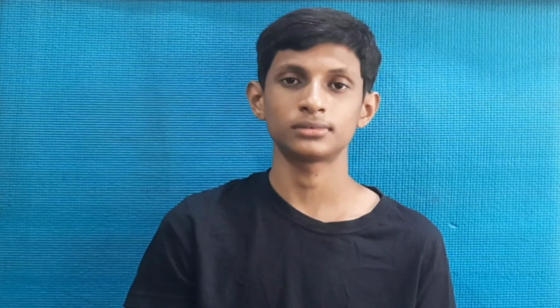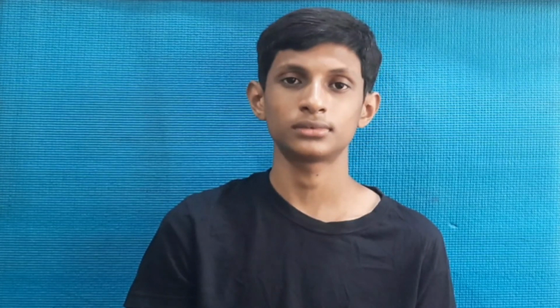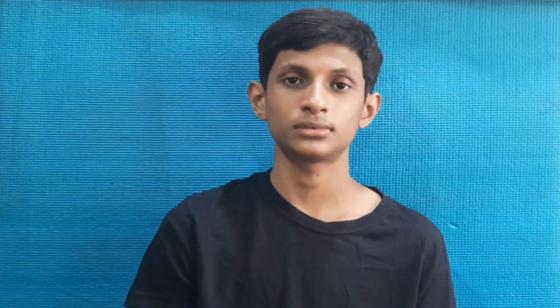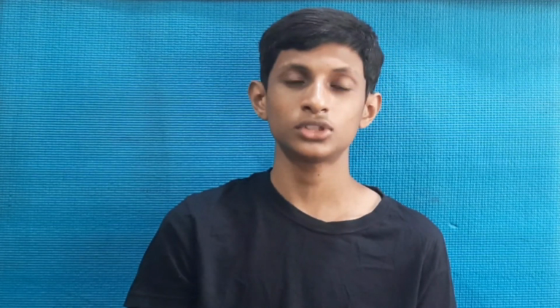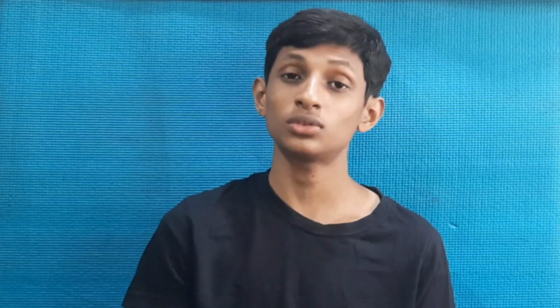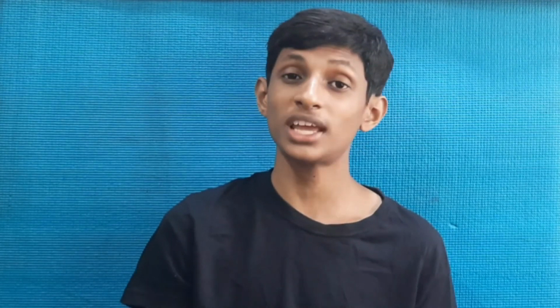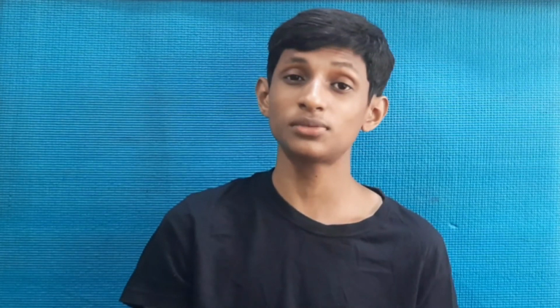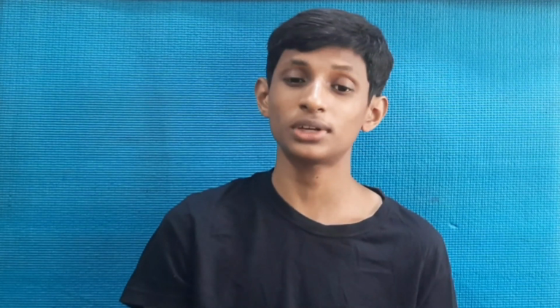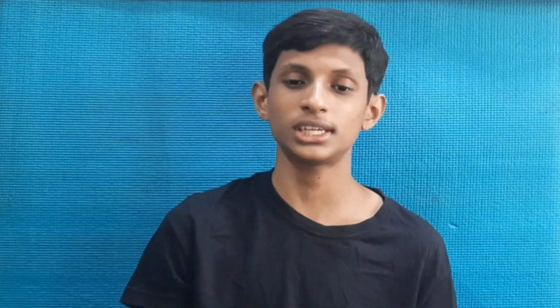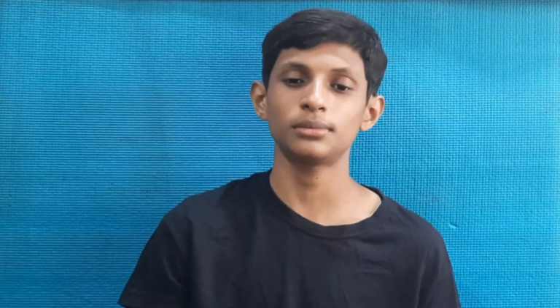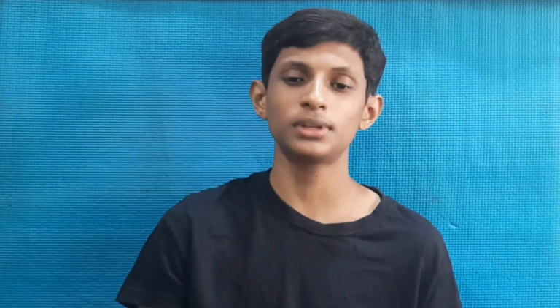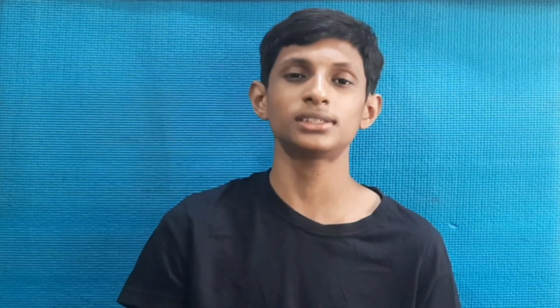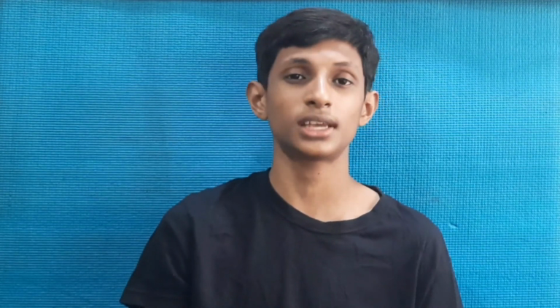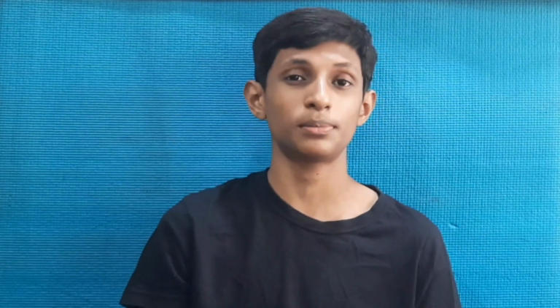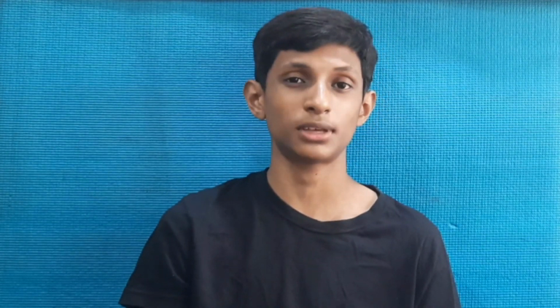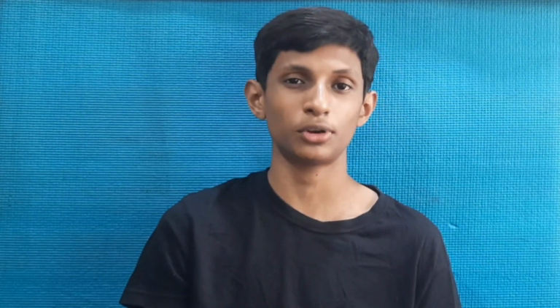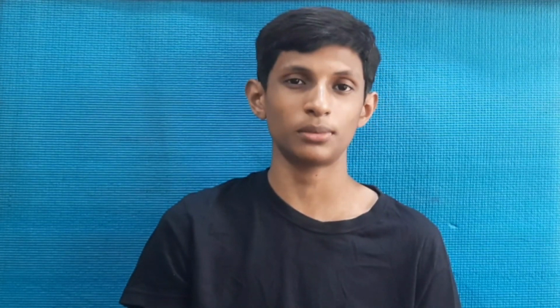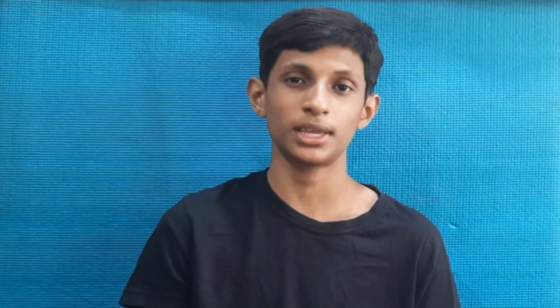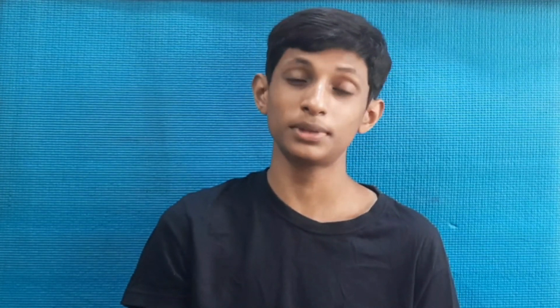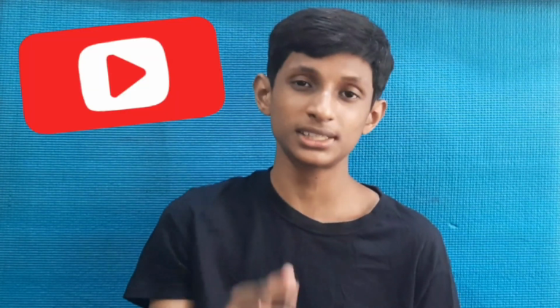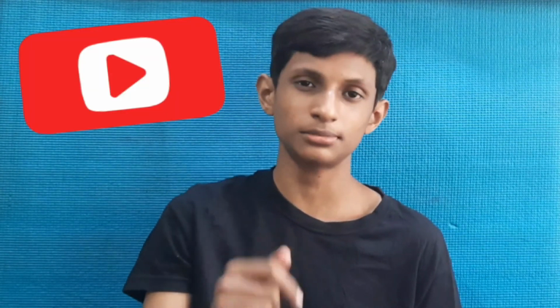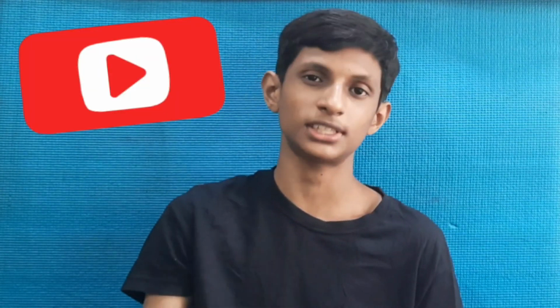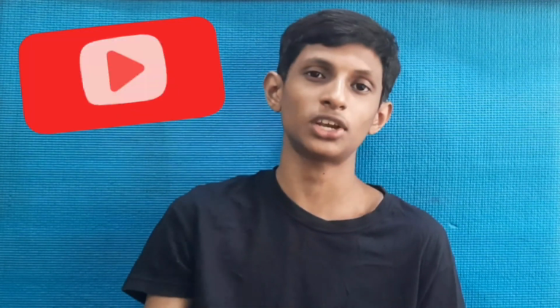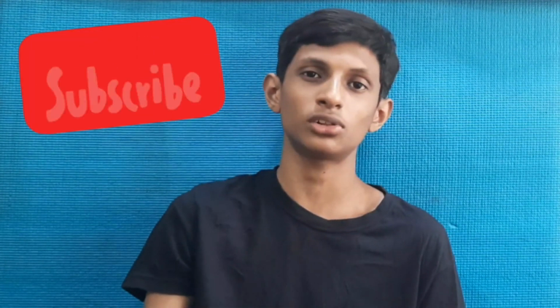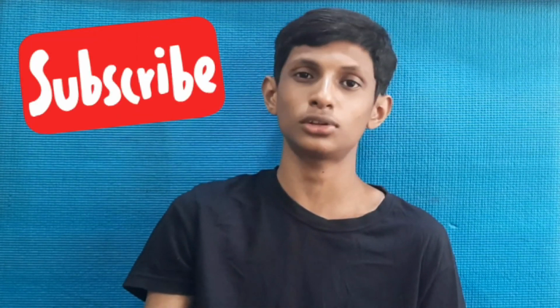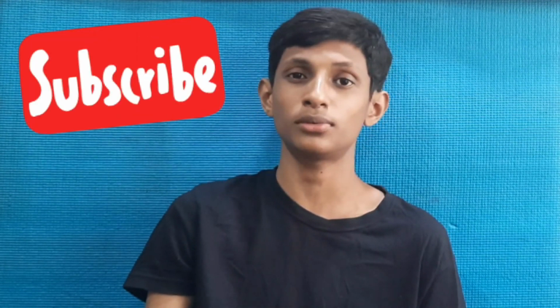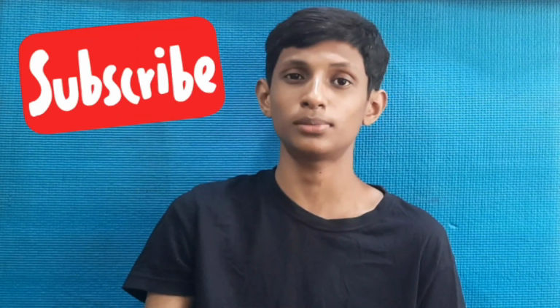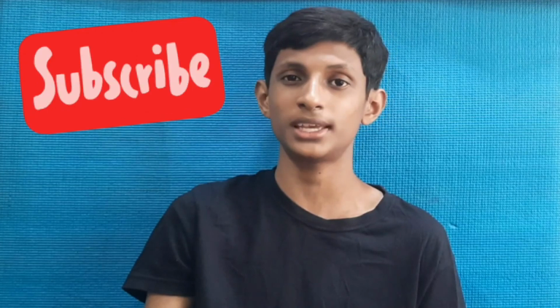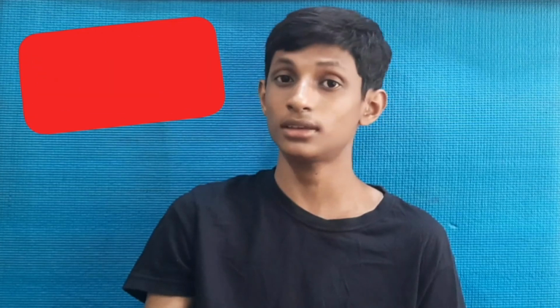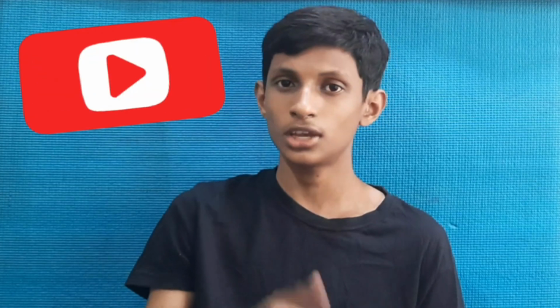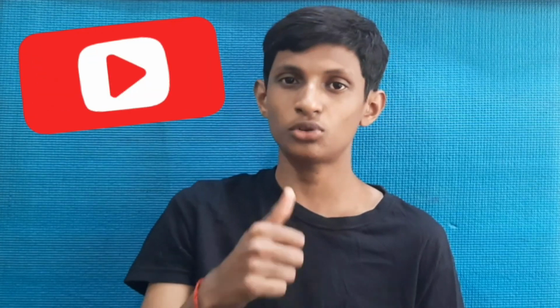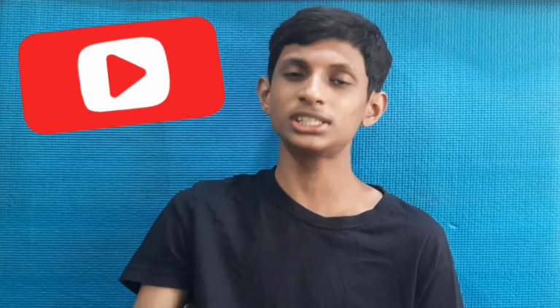Thanks for watching — please keep supporting me and subscribe to the channel. It will be interesting!